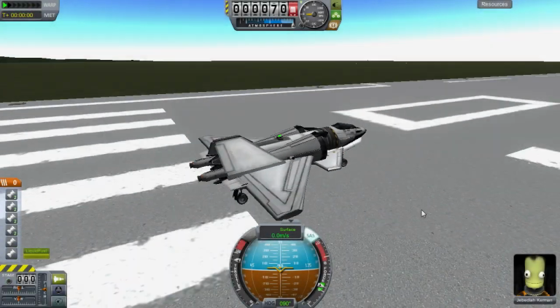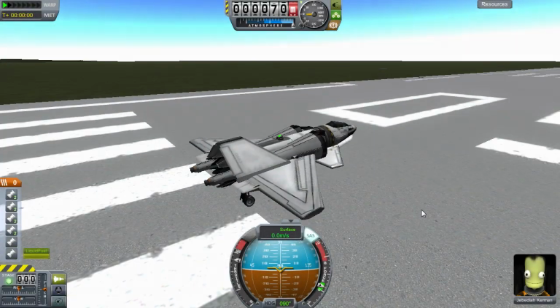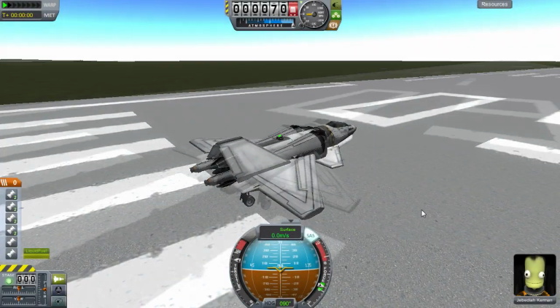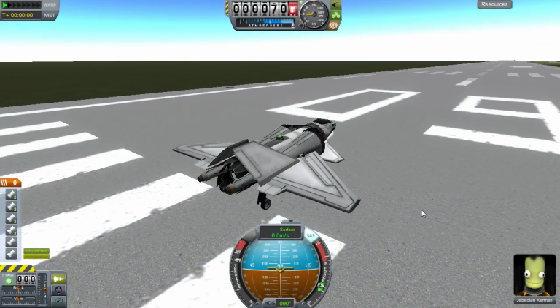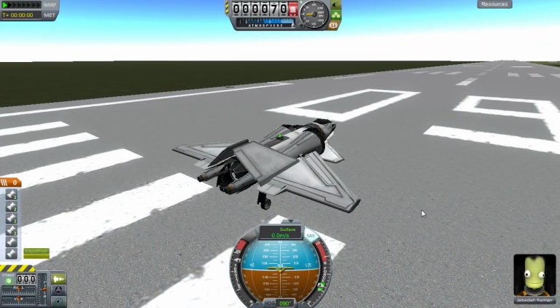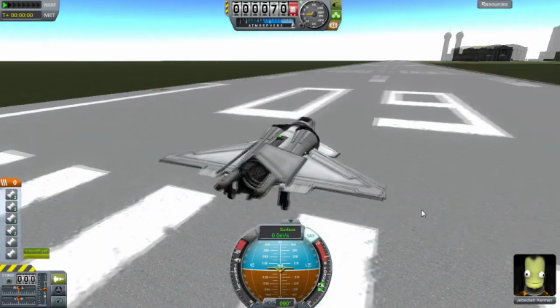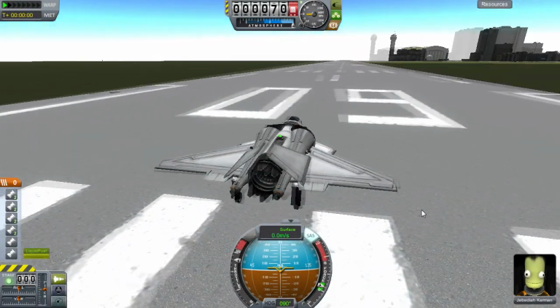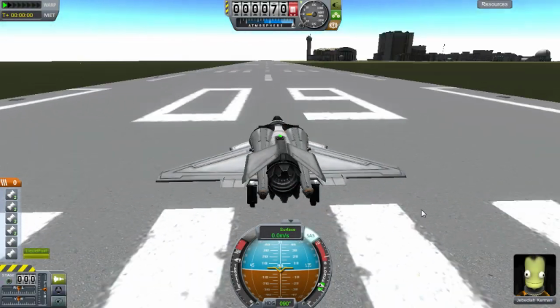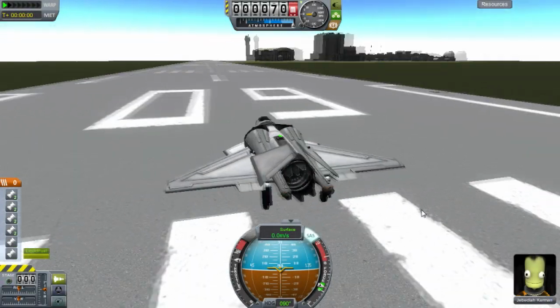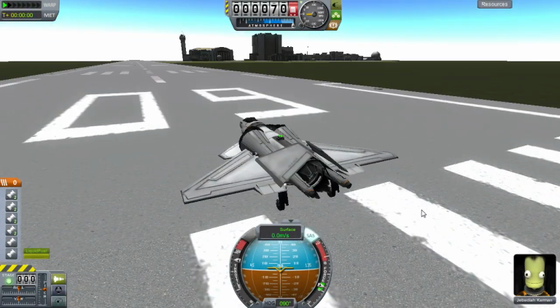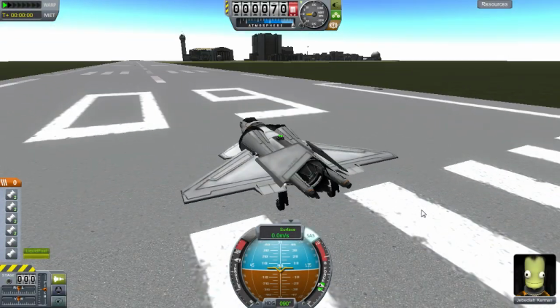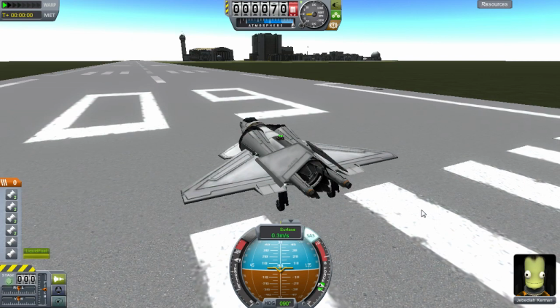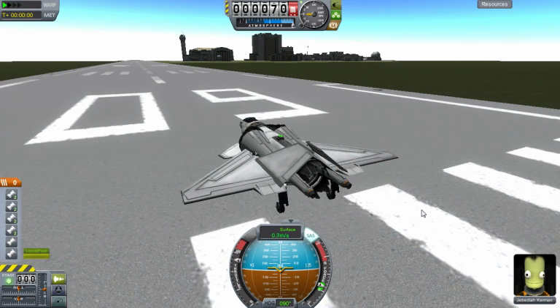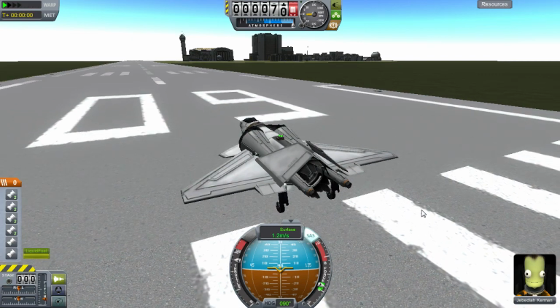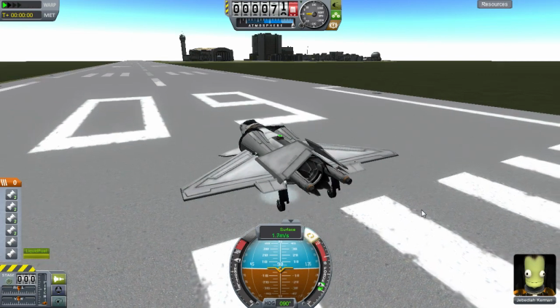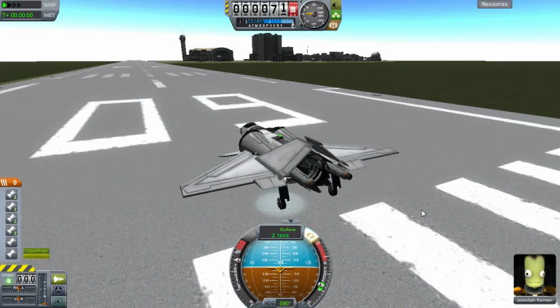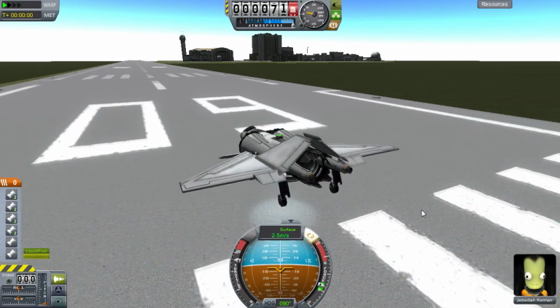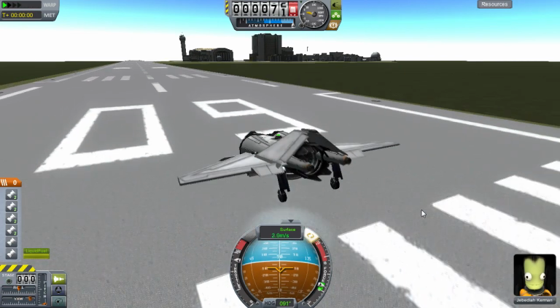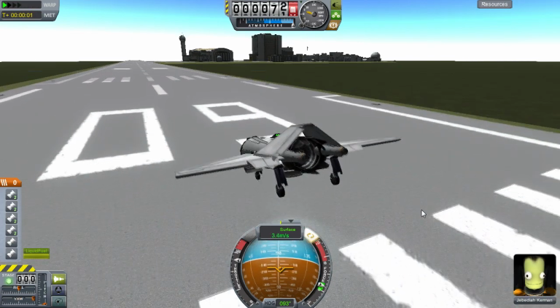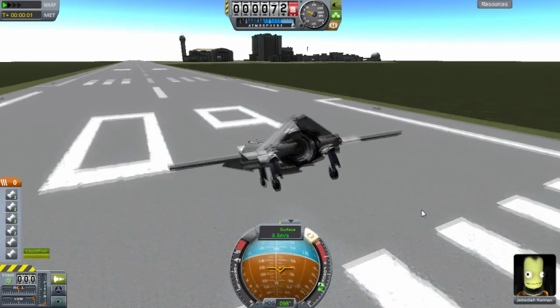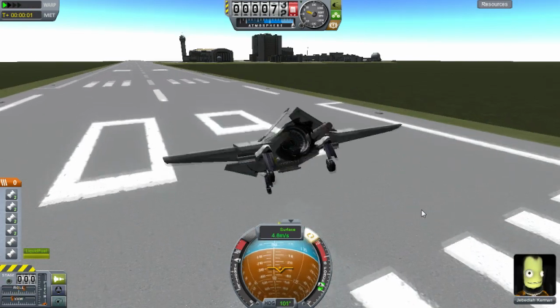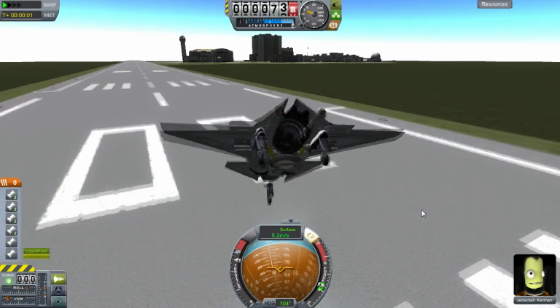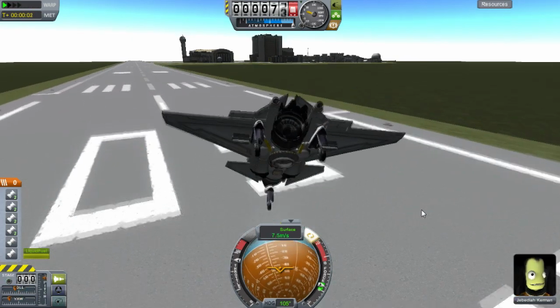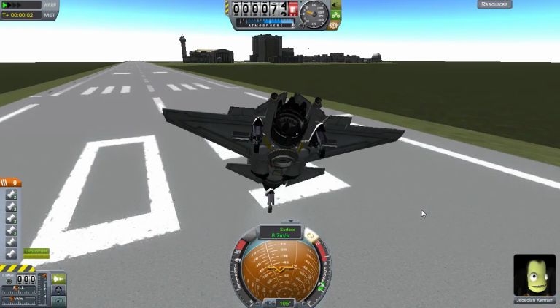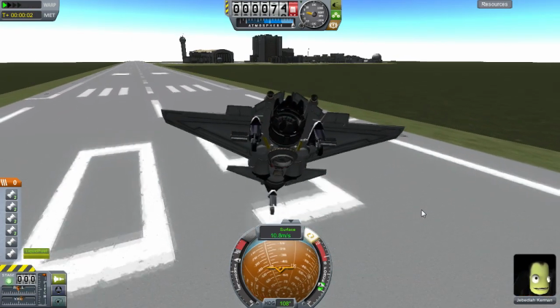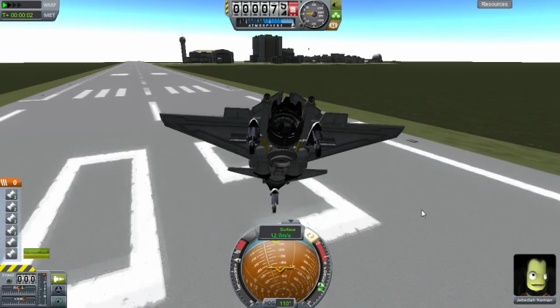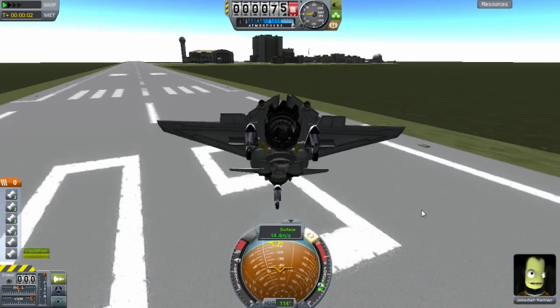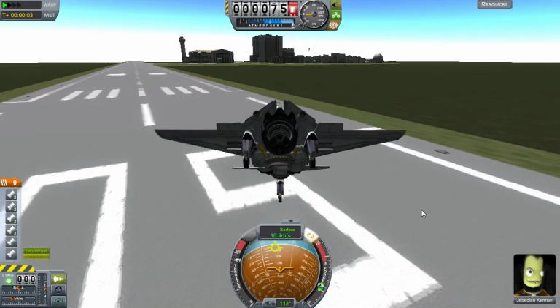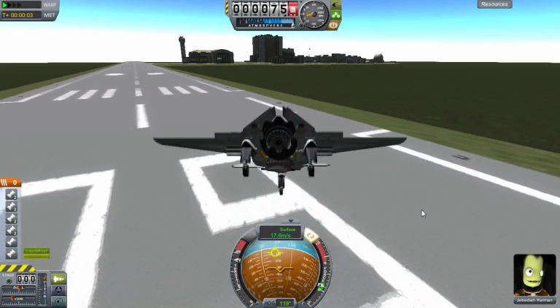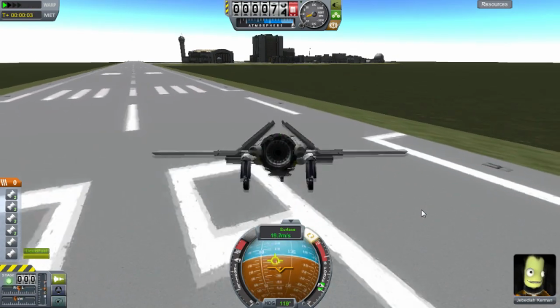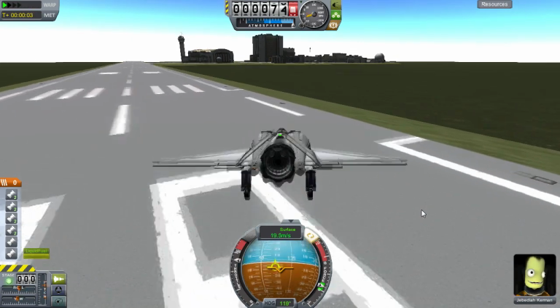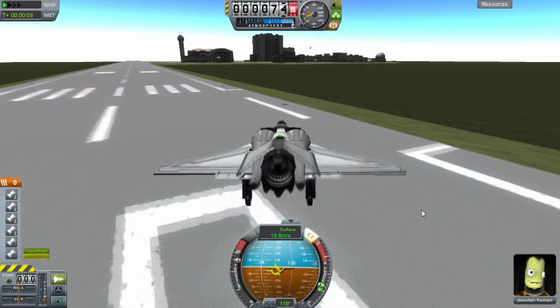Hey there, I'm Cruisin' and I'm bringing you a quick video to show off a couple of tricks I've learned recently that will make flying and landing your VTOLs much easier.